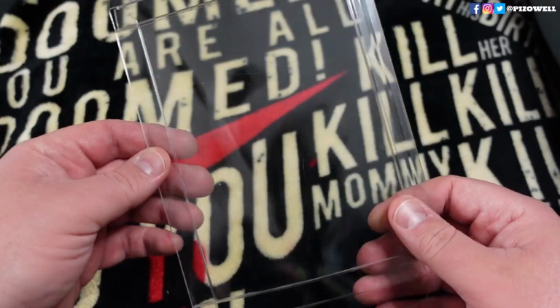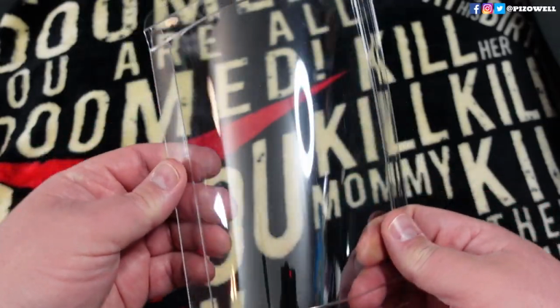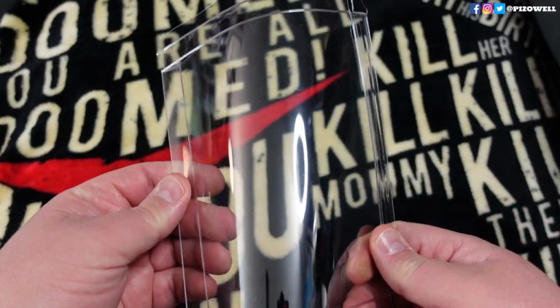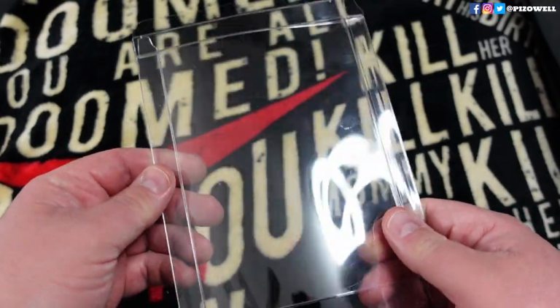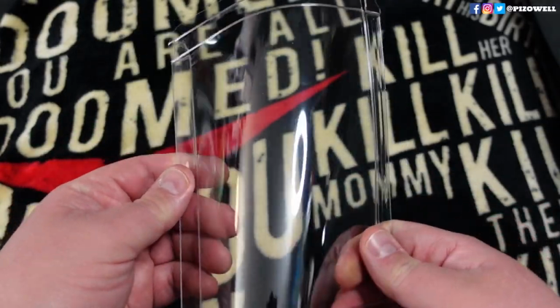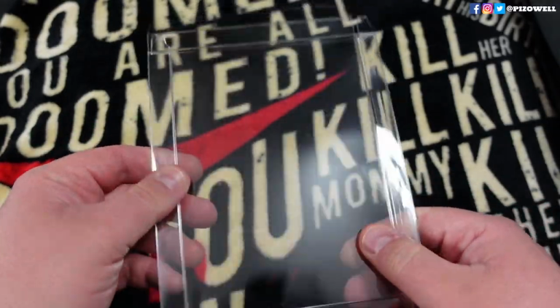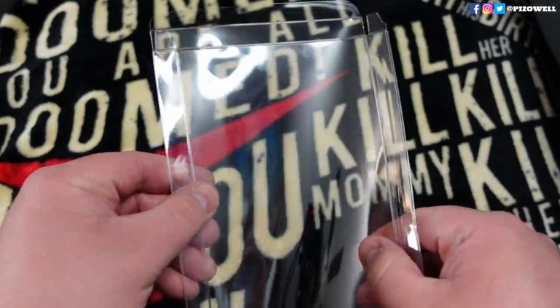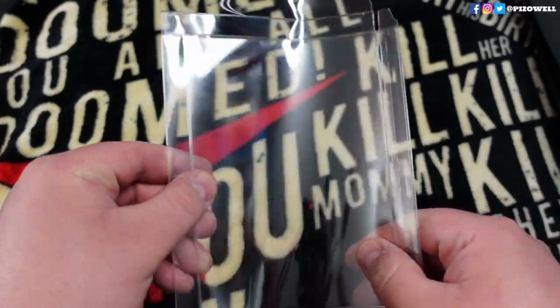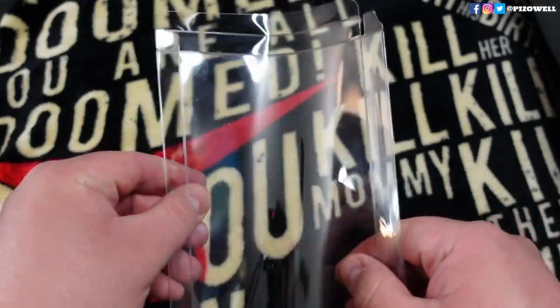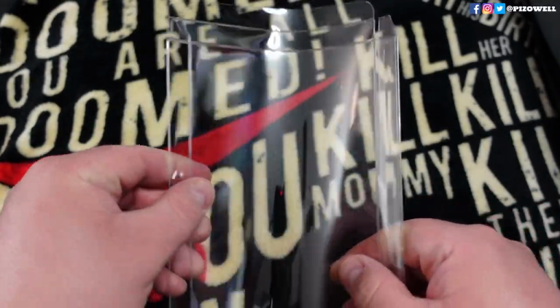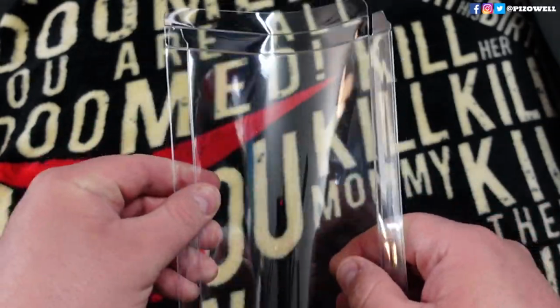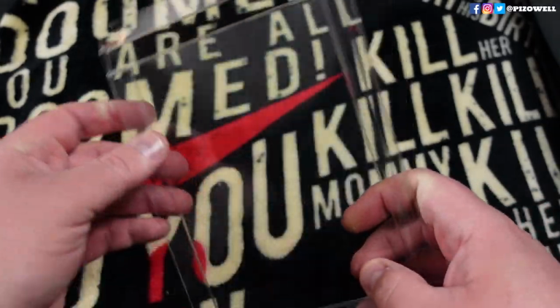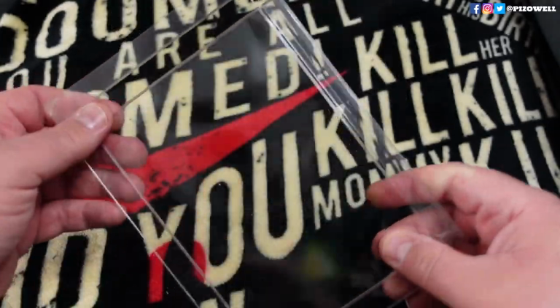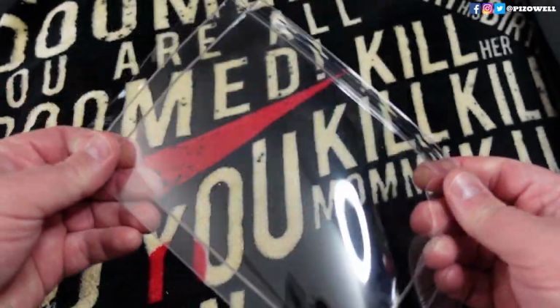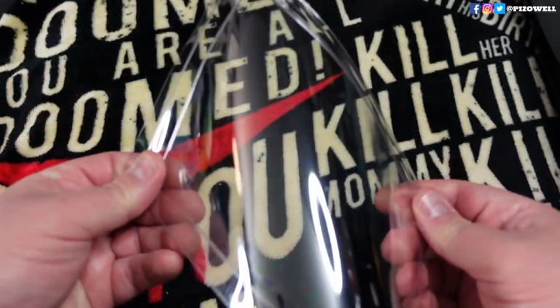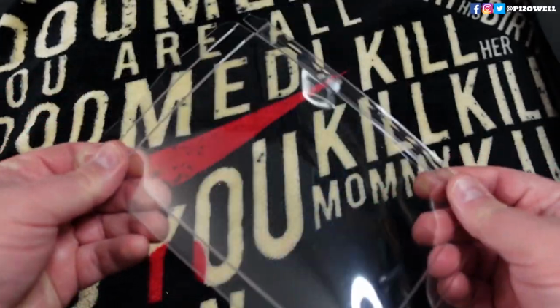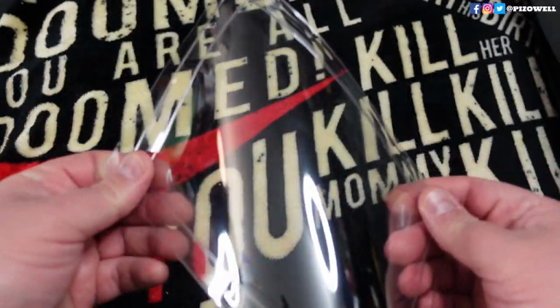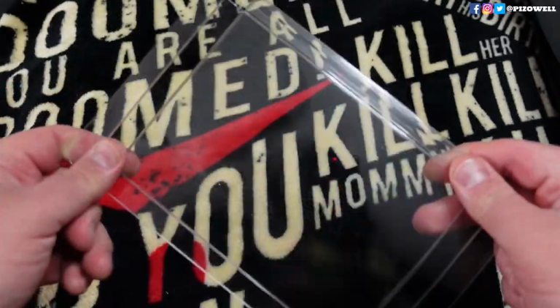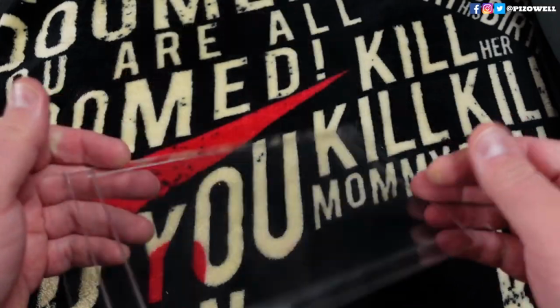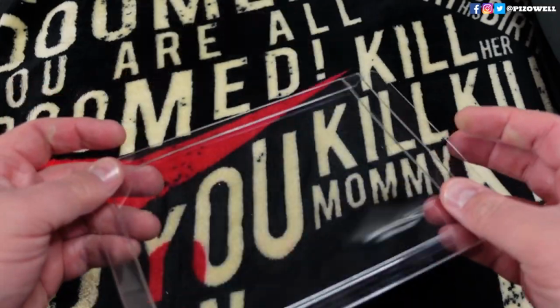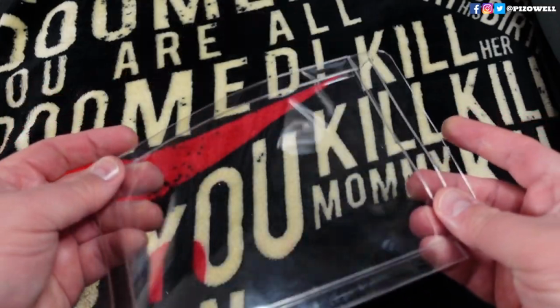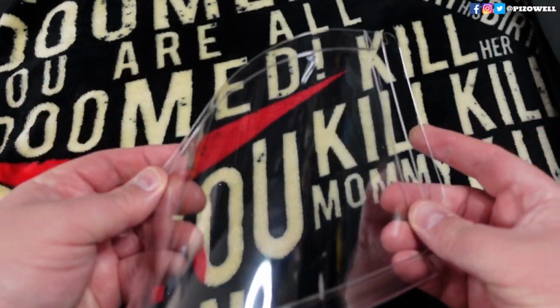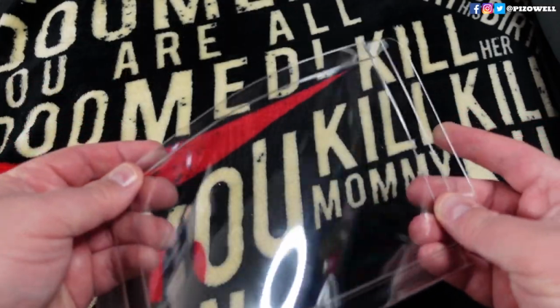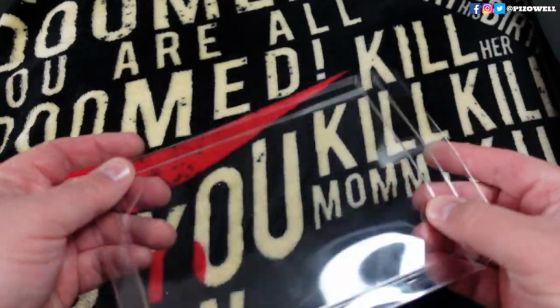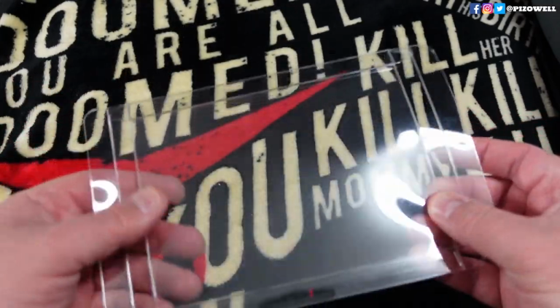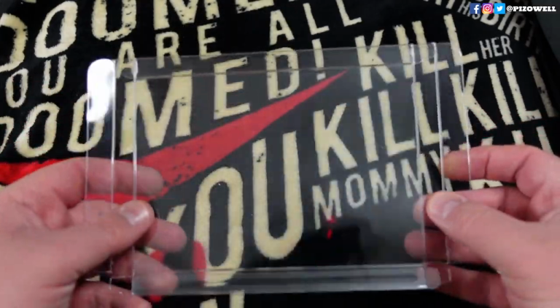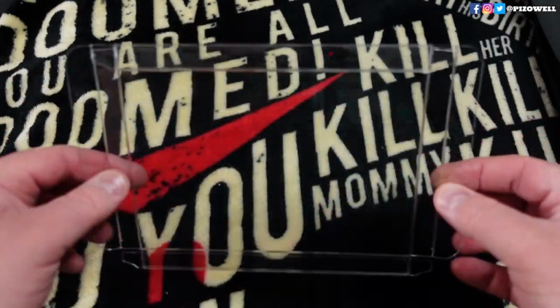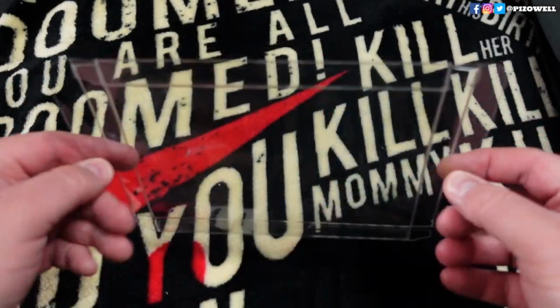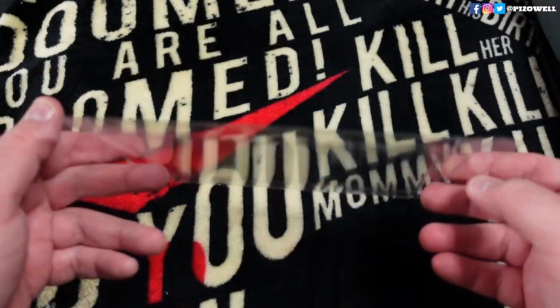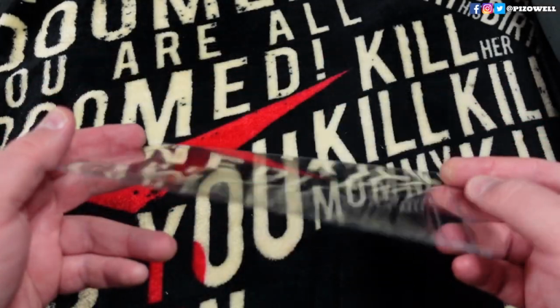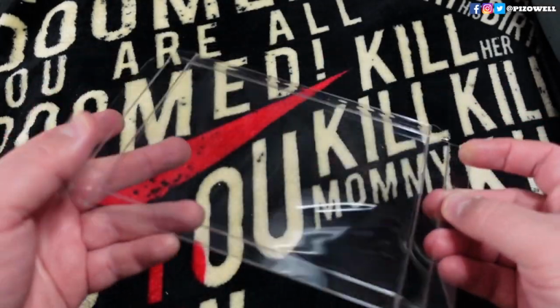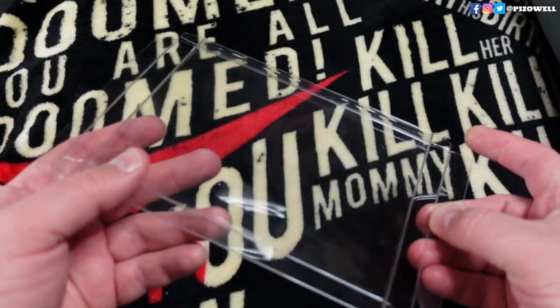They're made out of PET plastic and they're thin, but not so thin that they feel like they're going to rip or tear. They seem pretty durable.